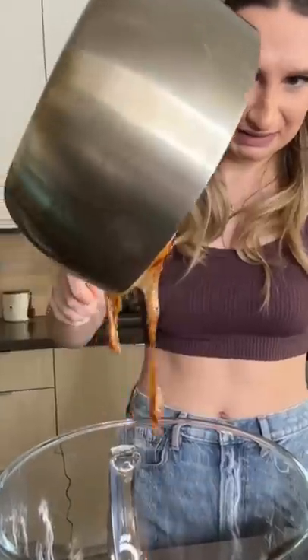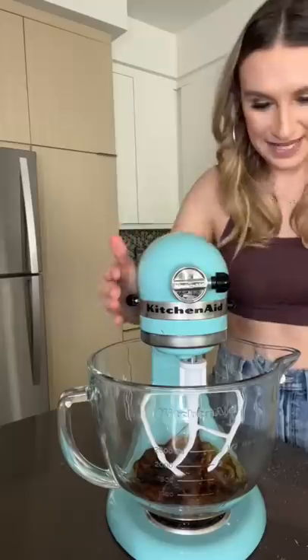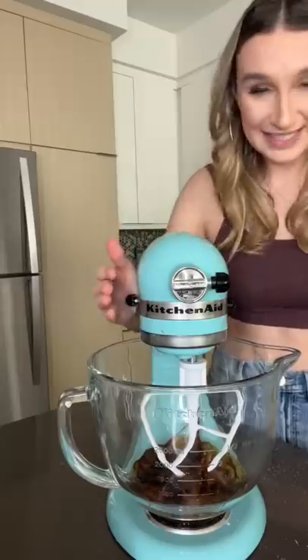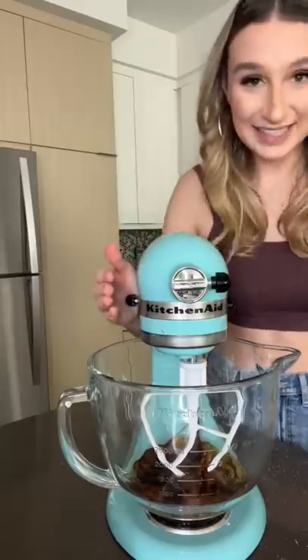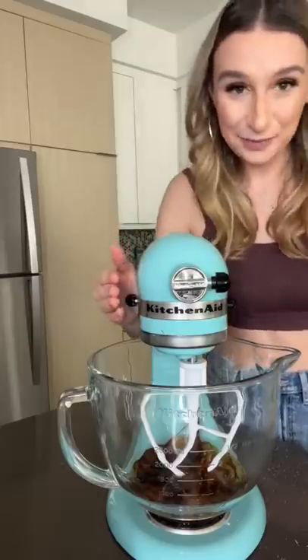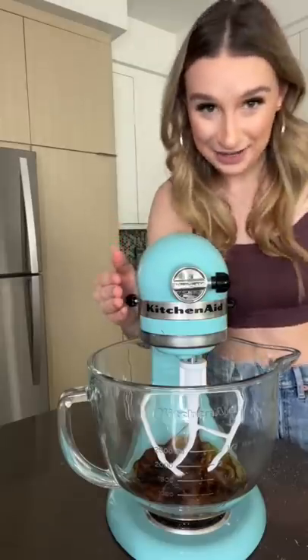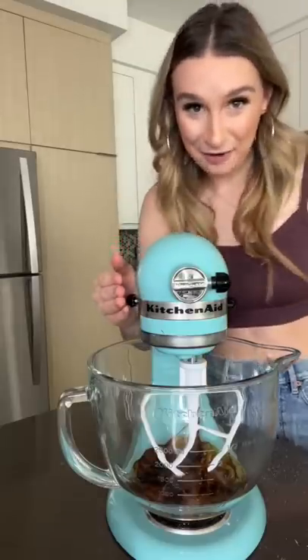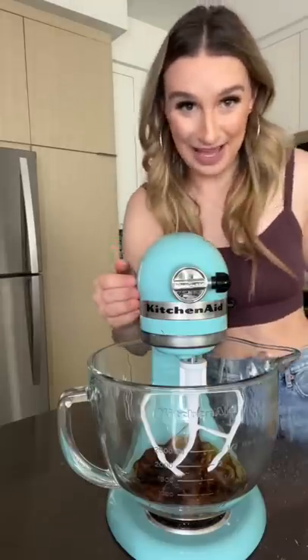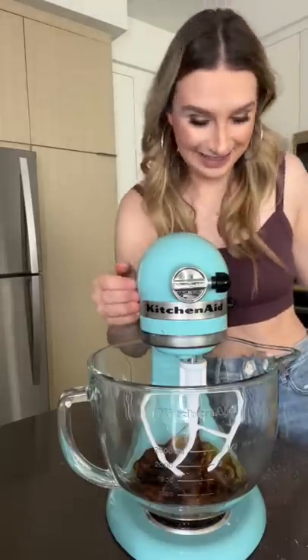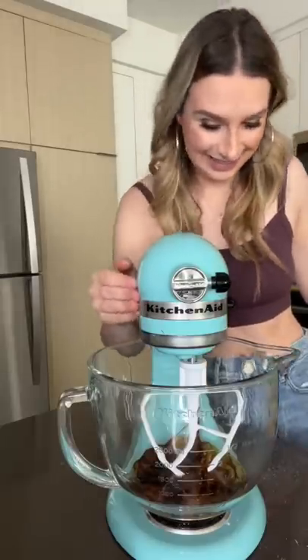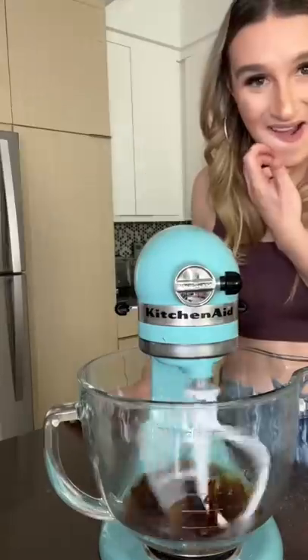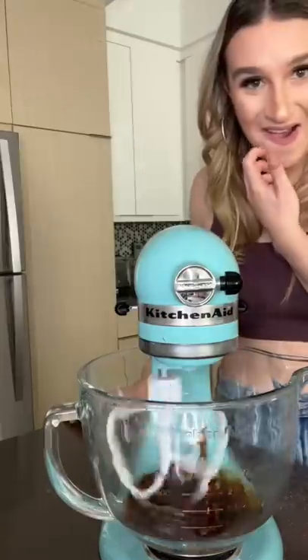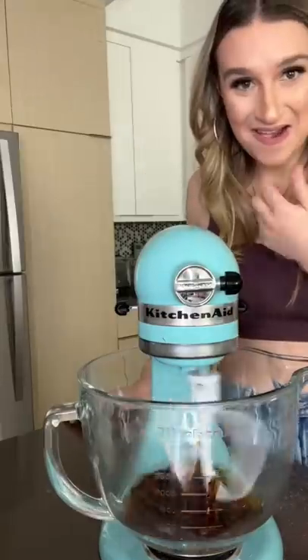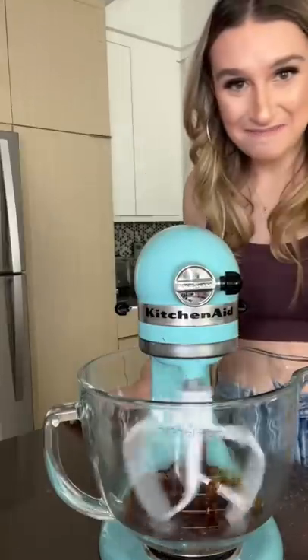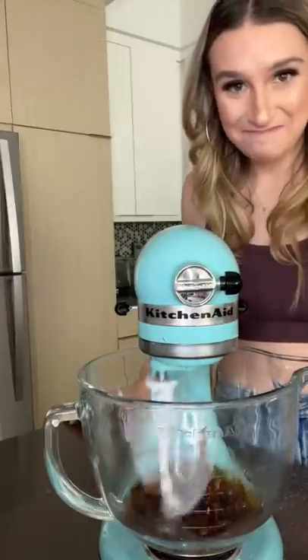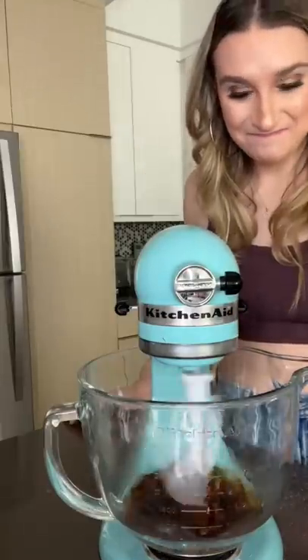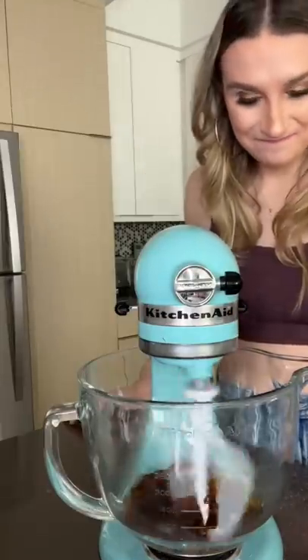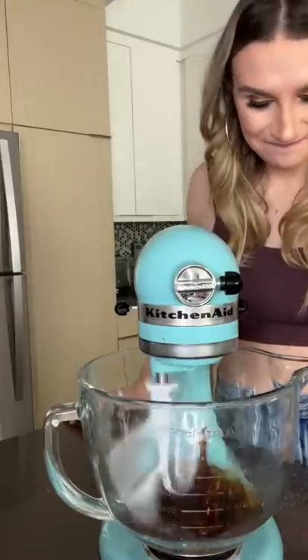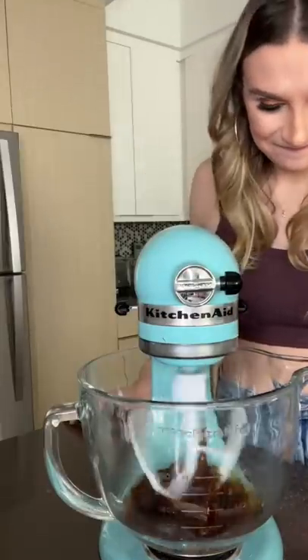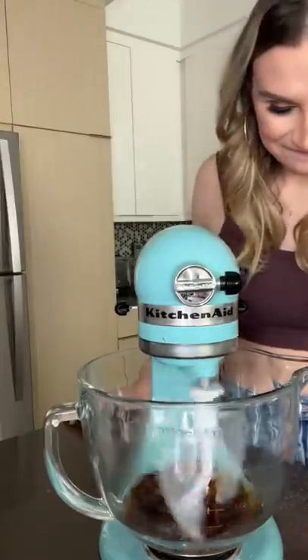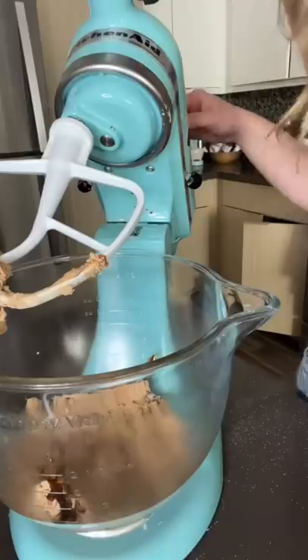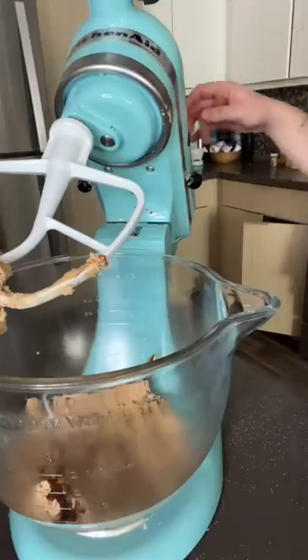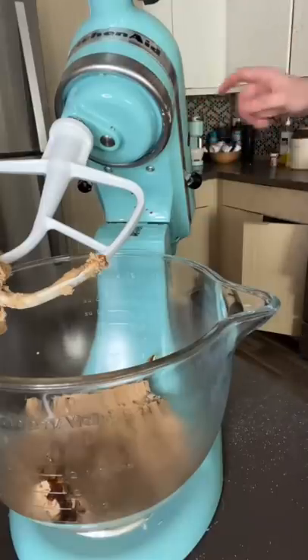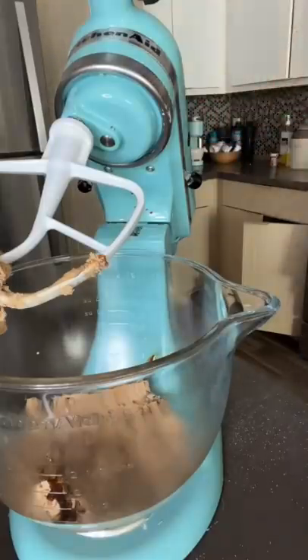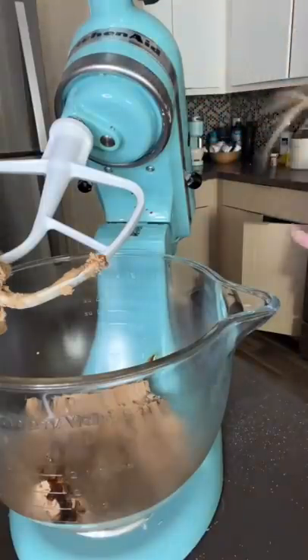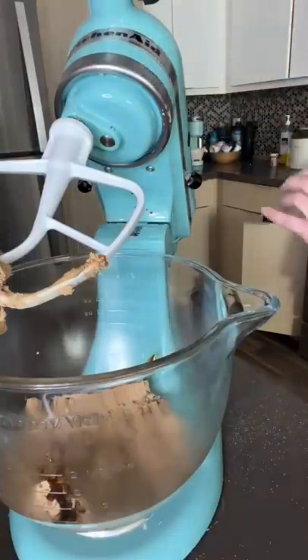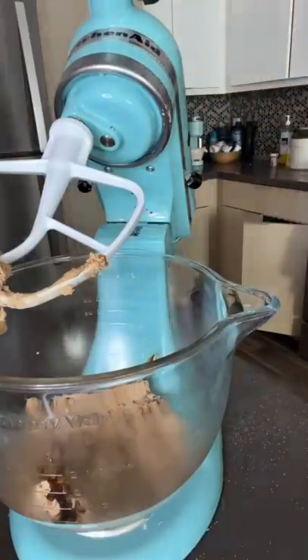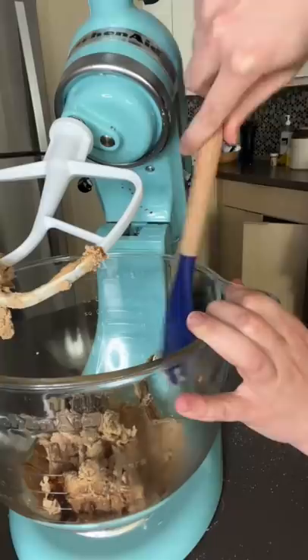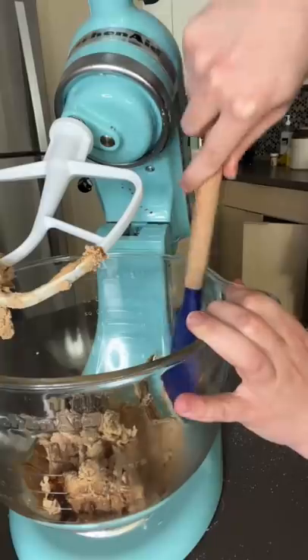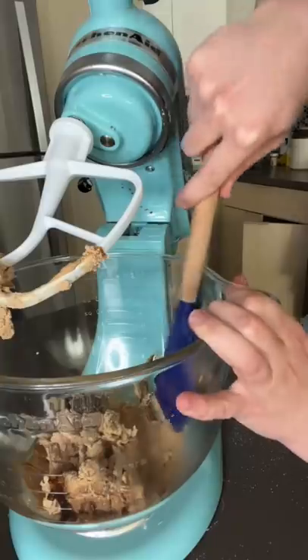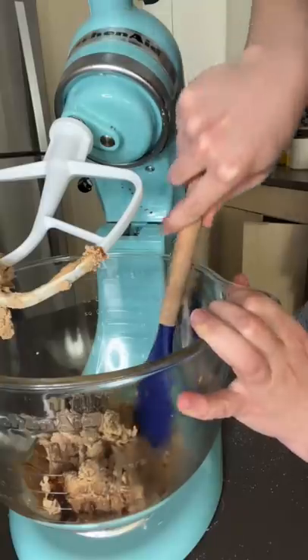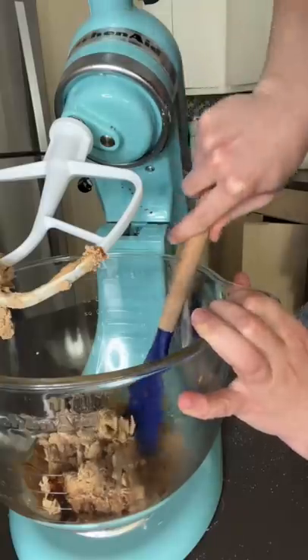Beat until it's white and foamy. Friends, it made a dough. I don't know what to do.